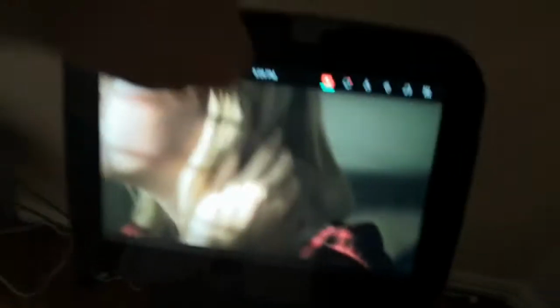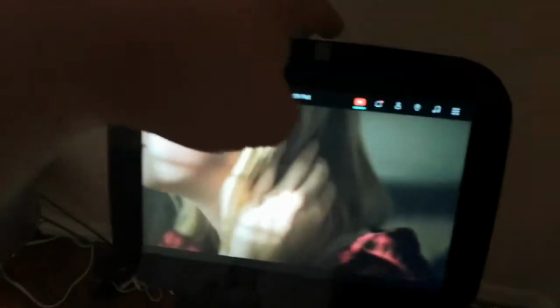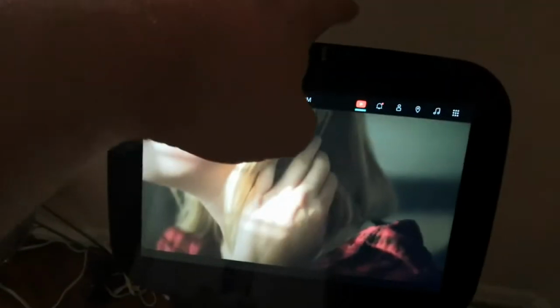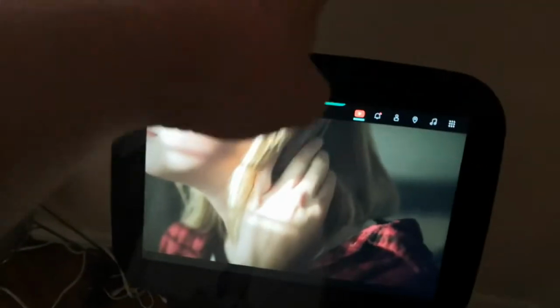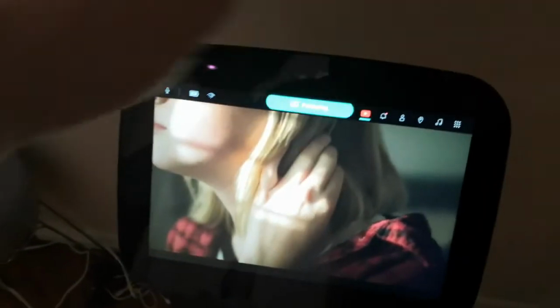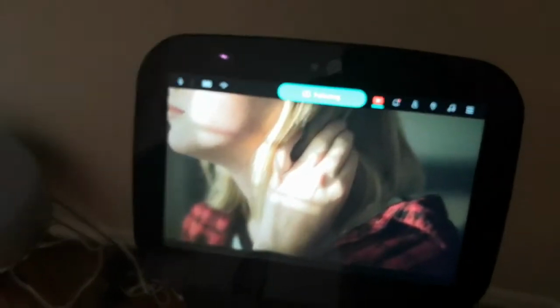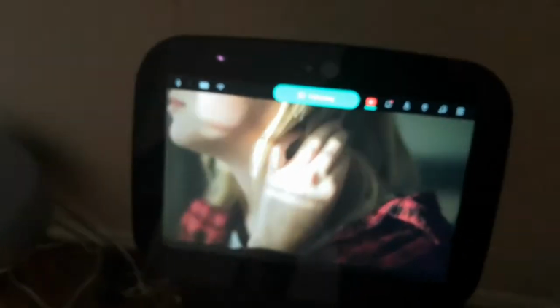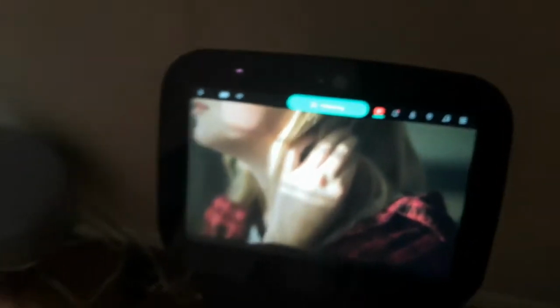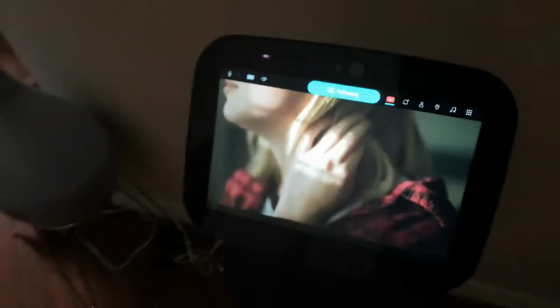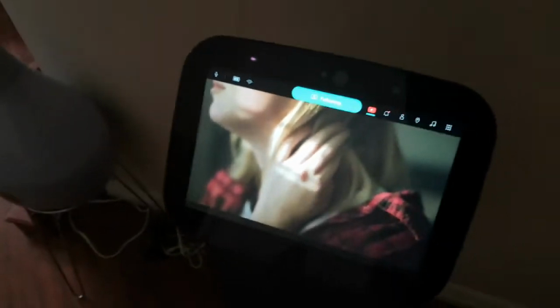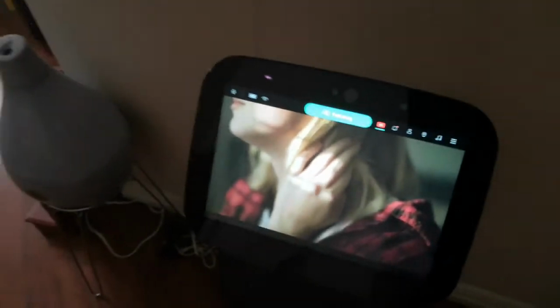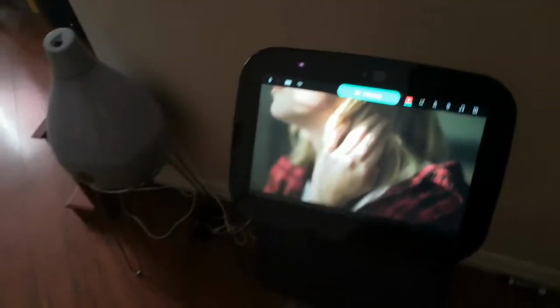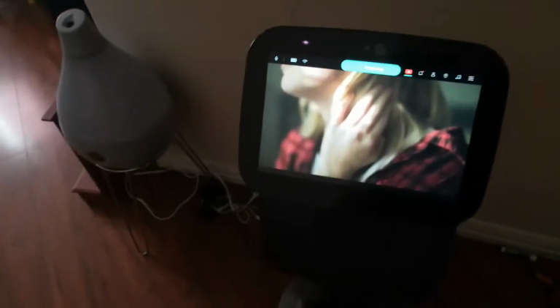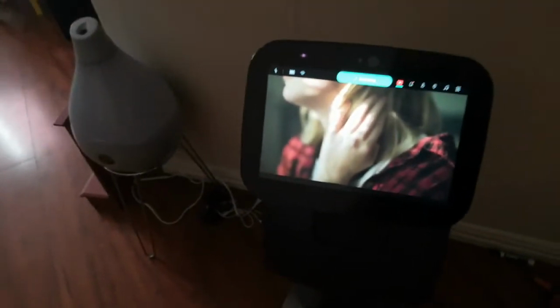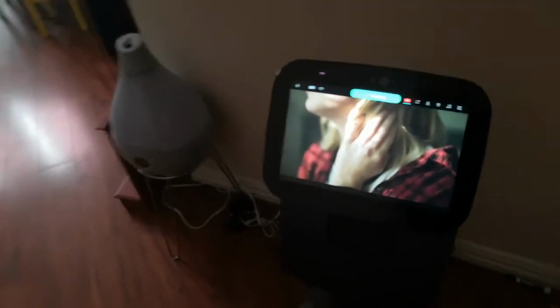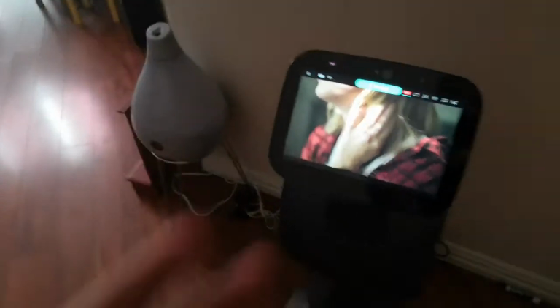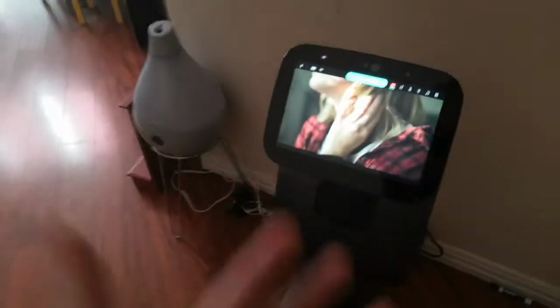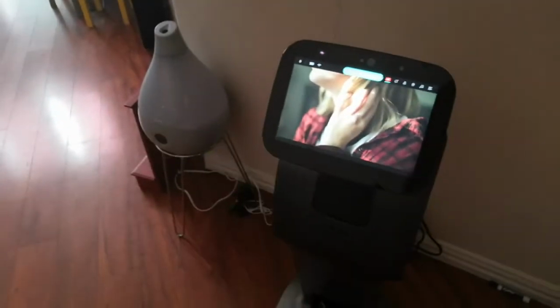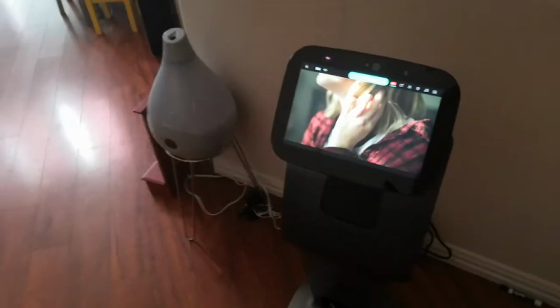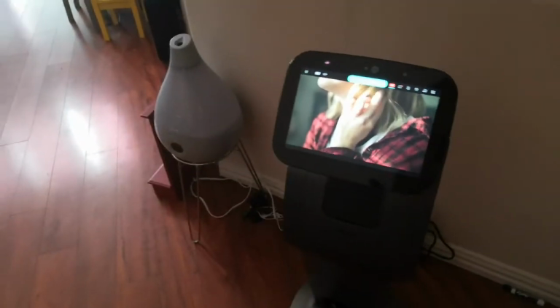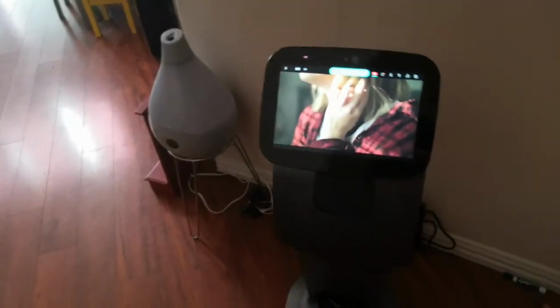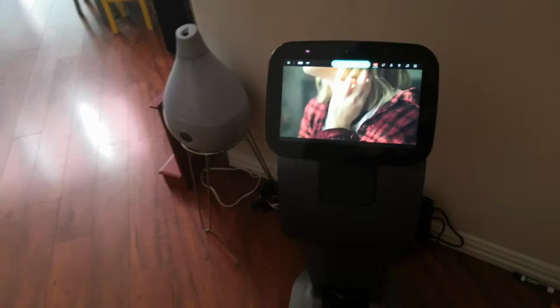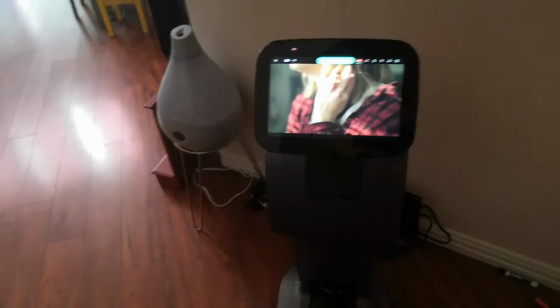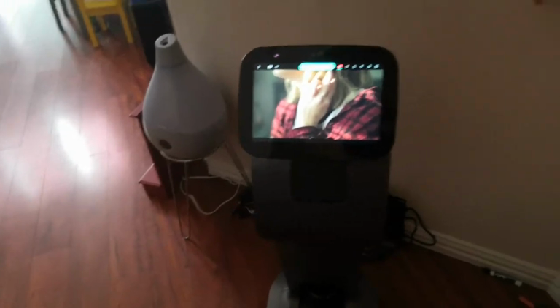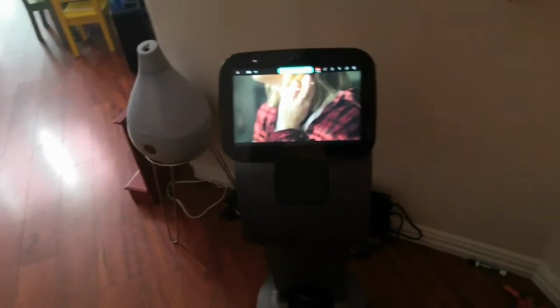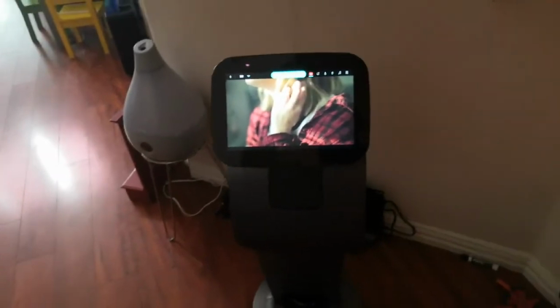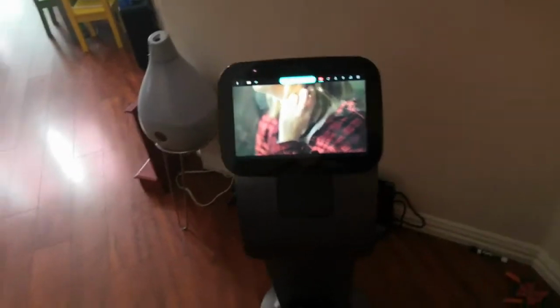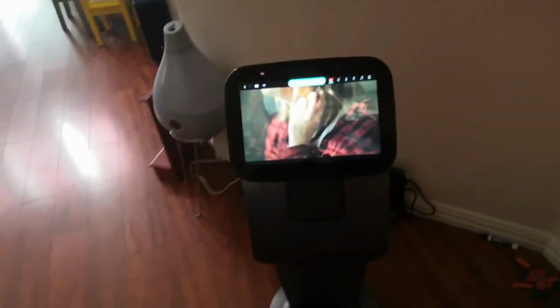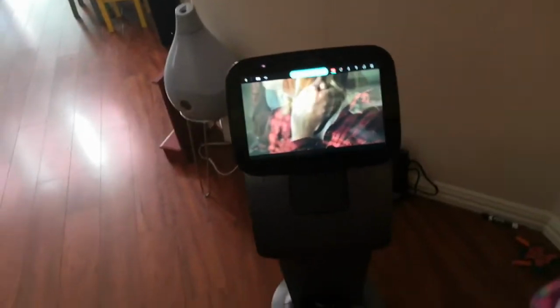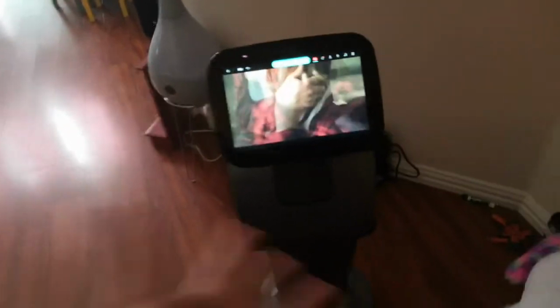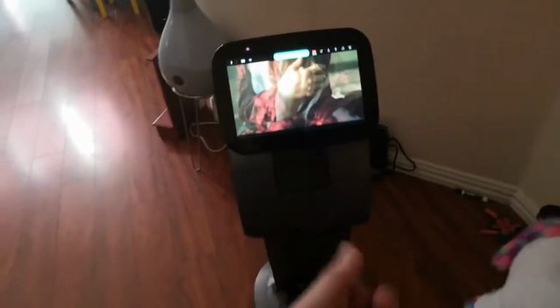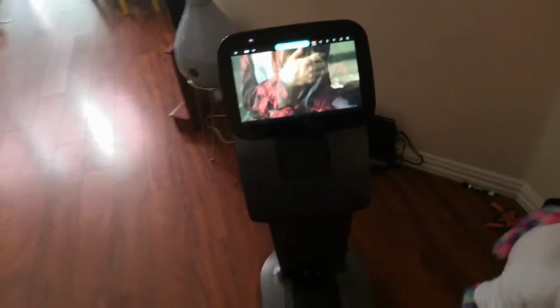Another cool thing is you can have this thing play videos and follow you and play music at the same time.